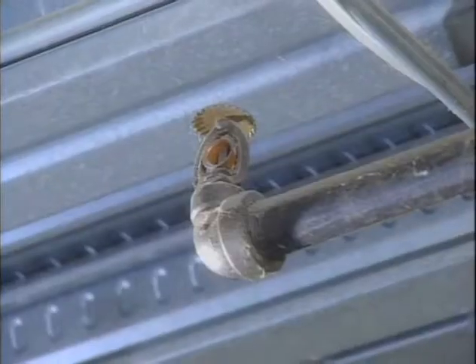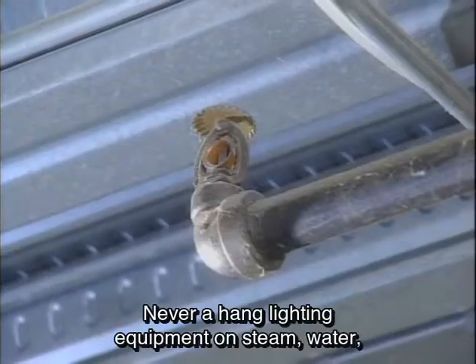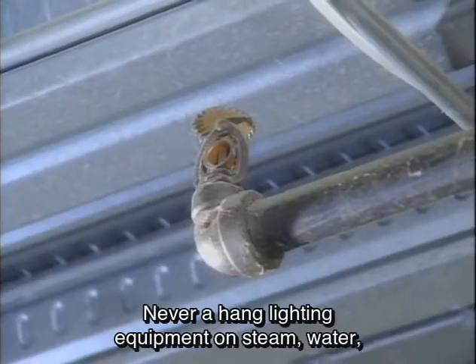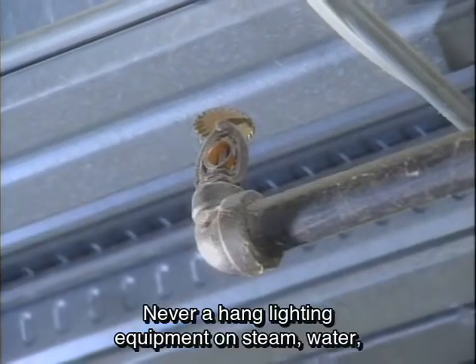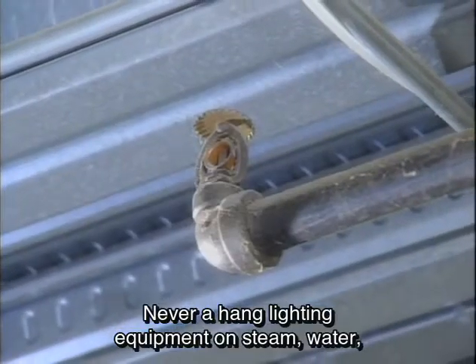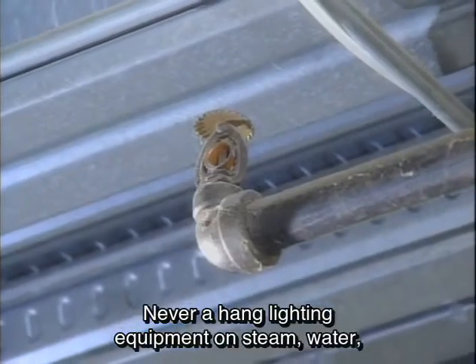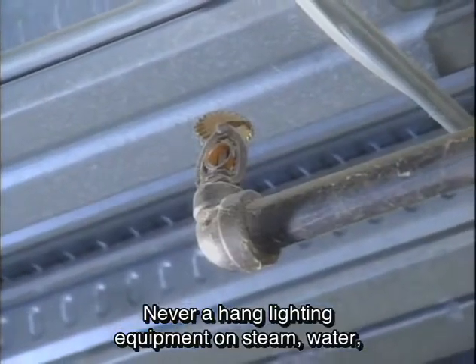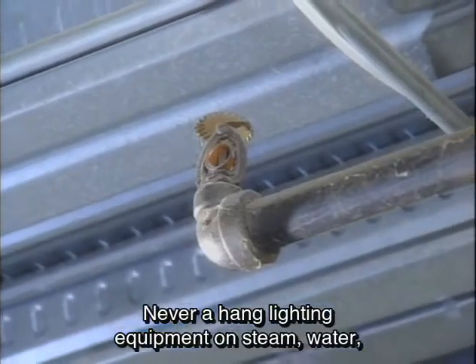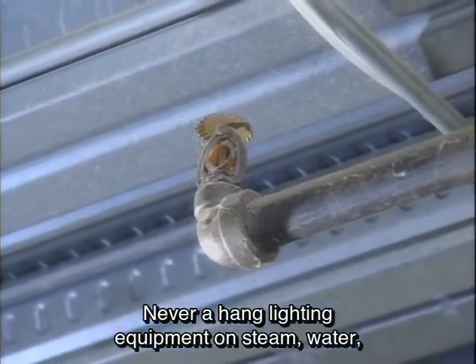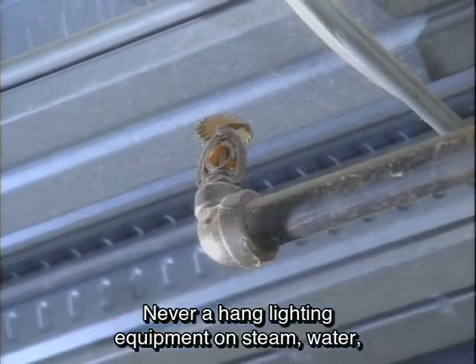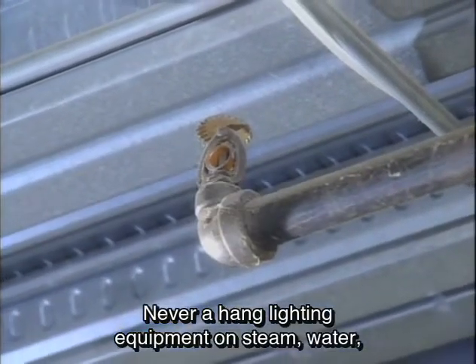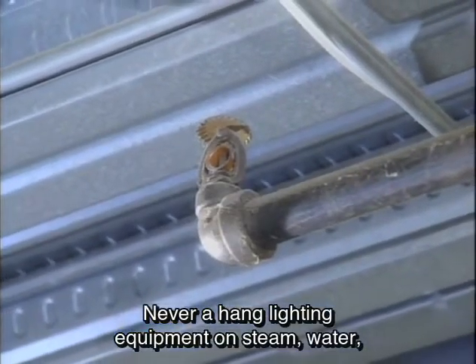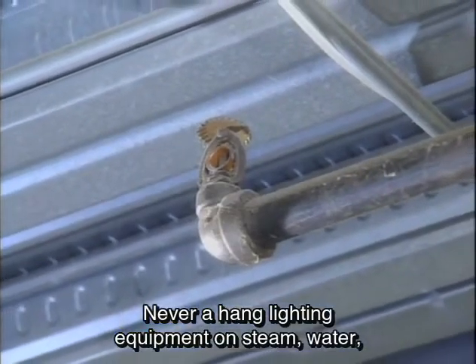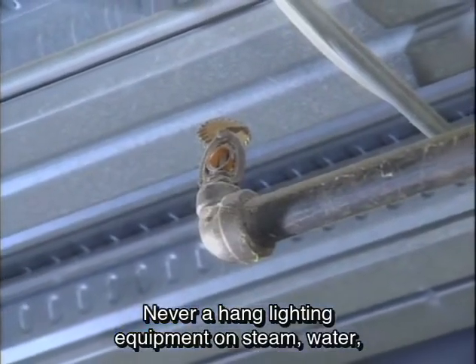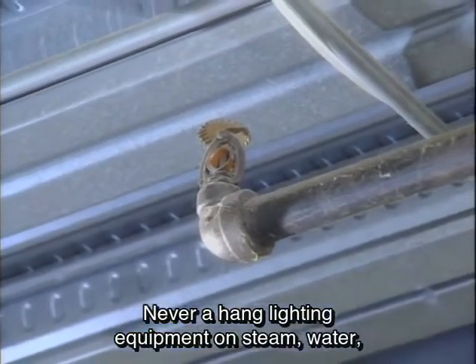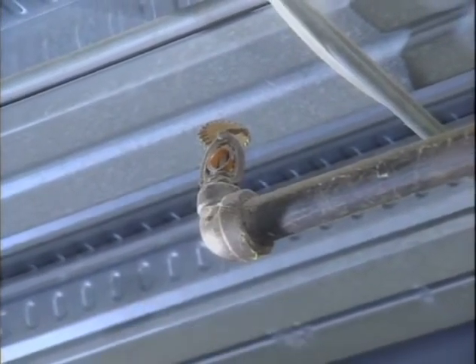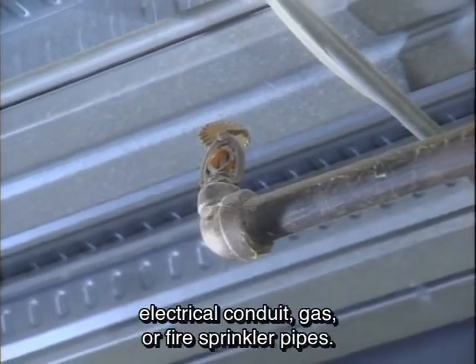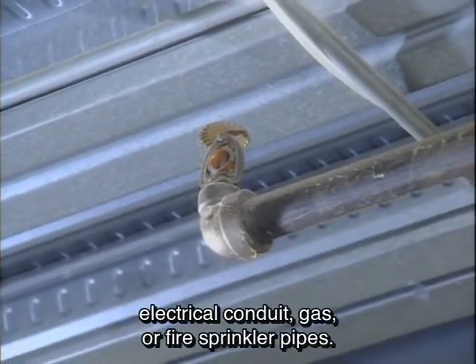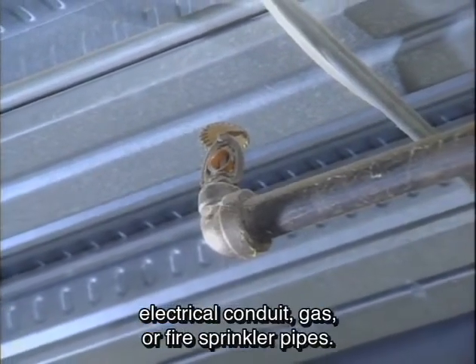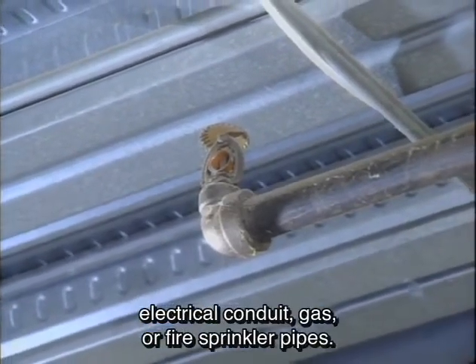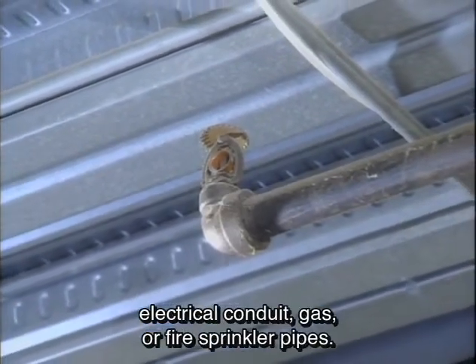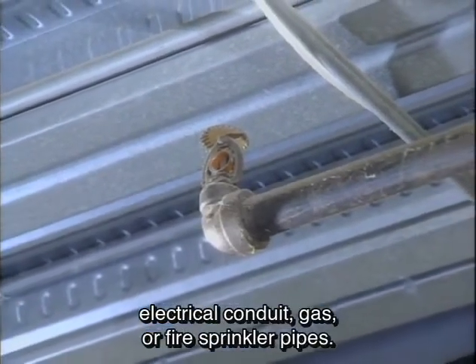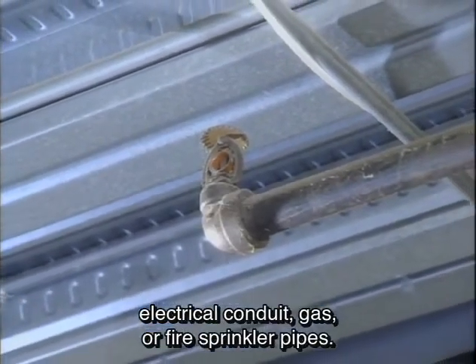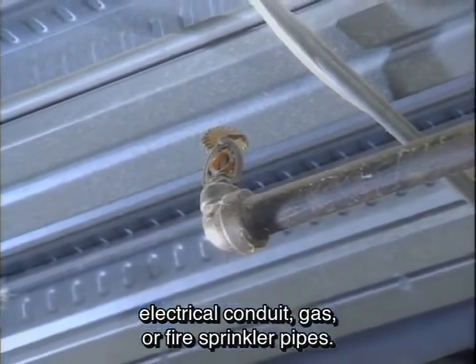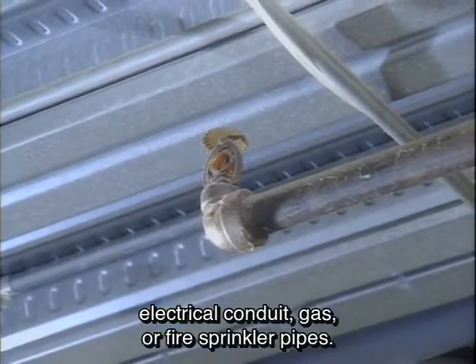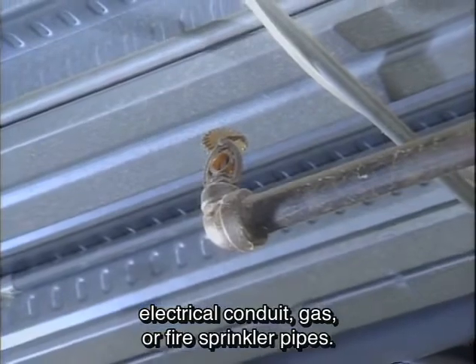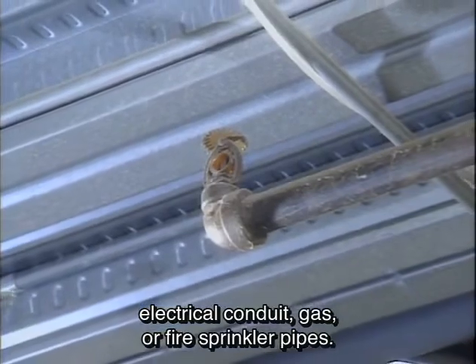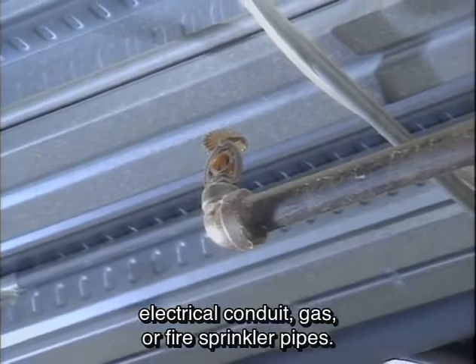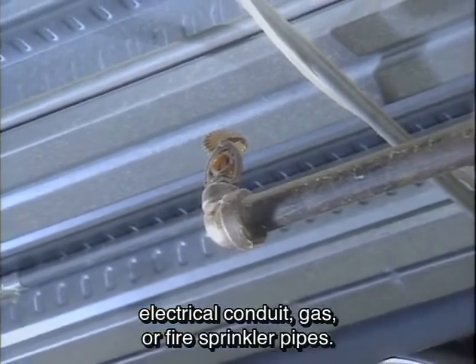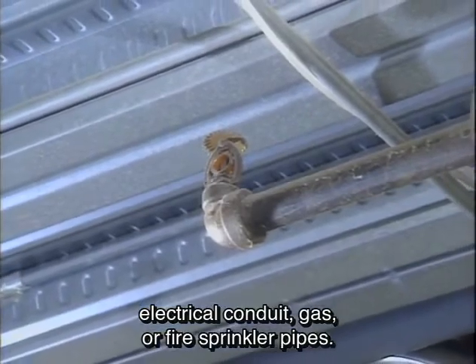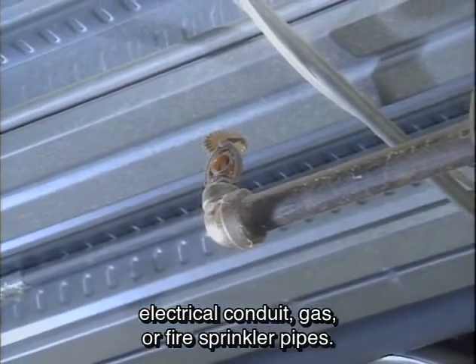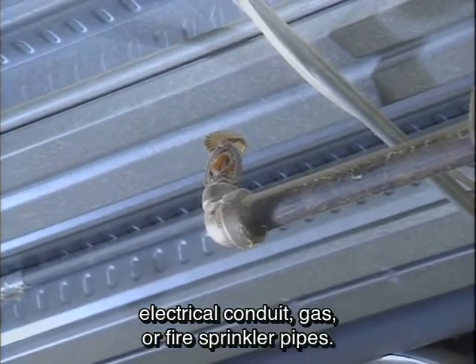Never hang lighting equipment on steam, water, electrical conduit, gas, or fire sprinkler pipes.